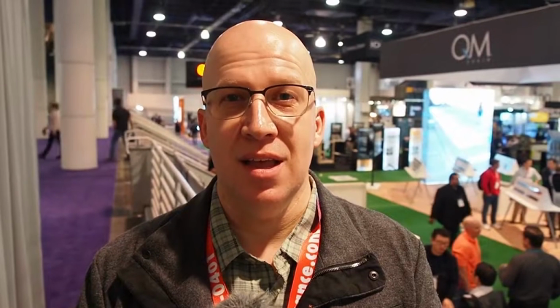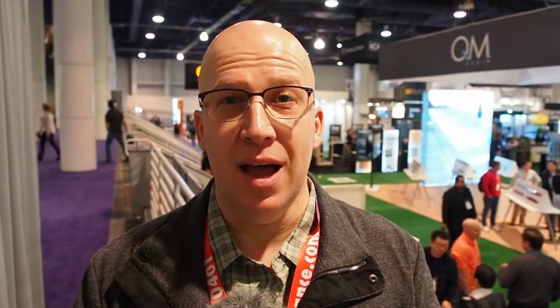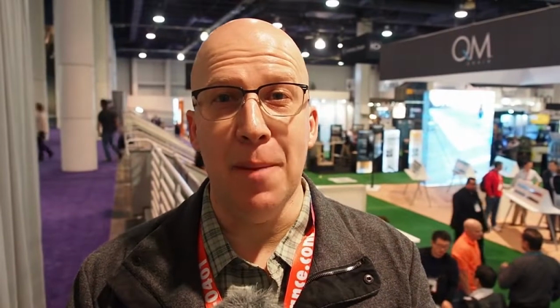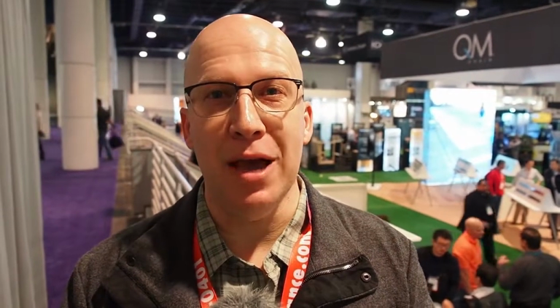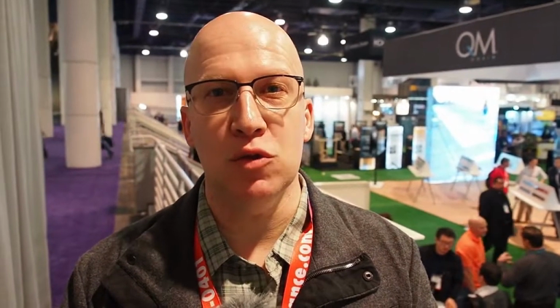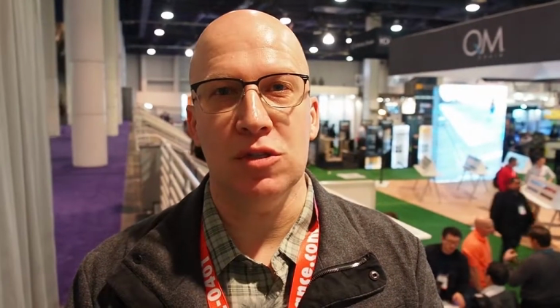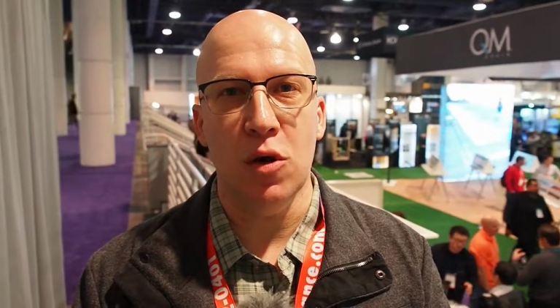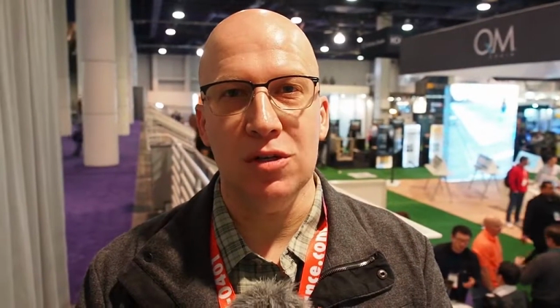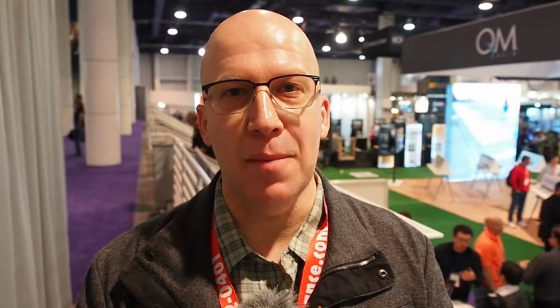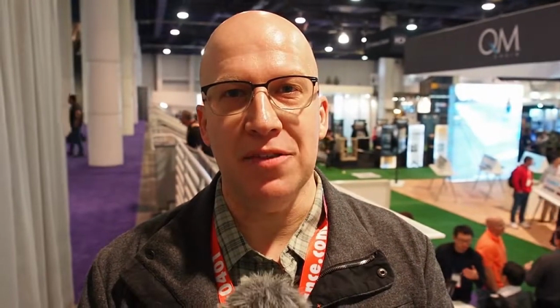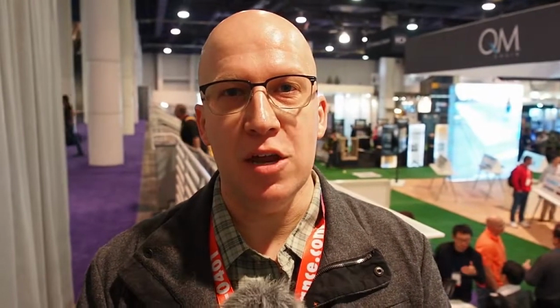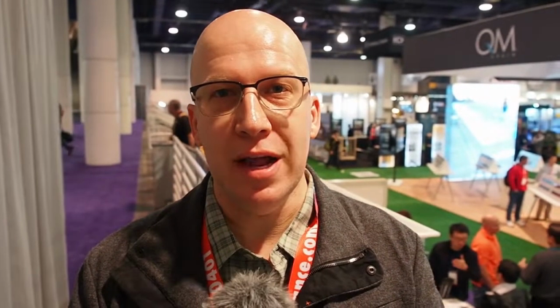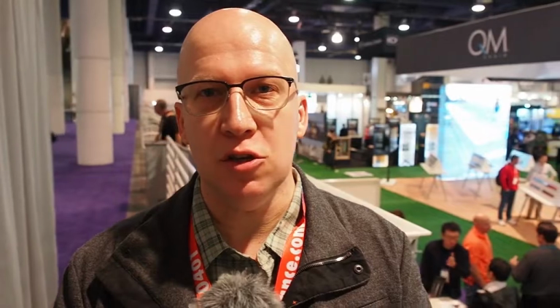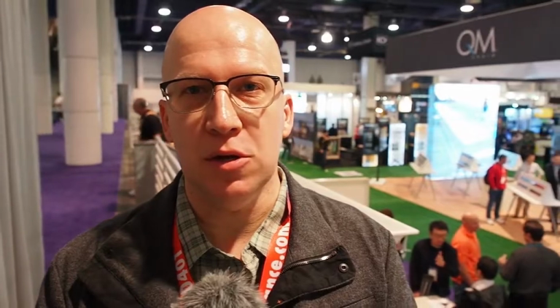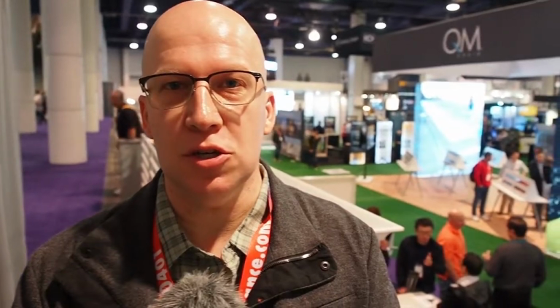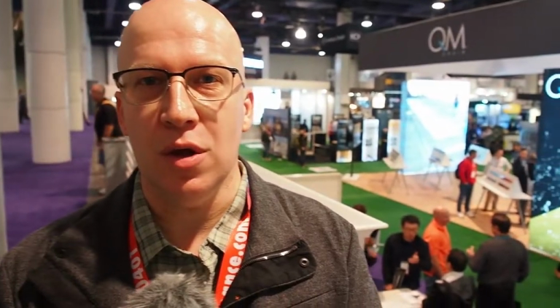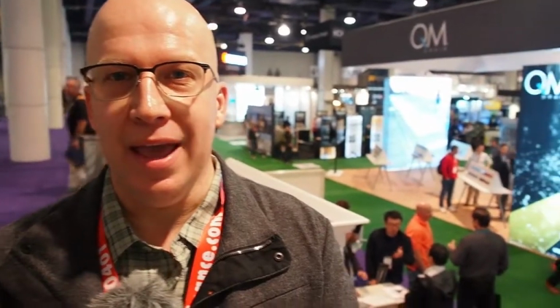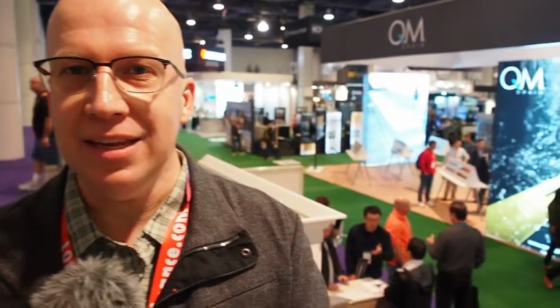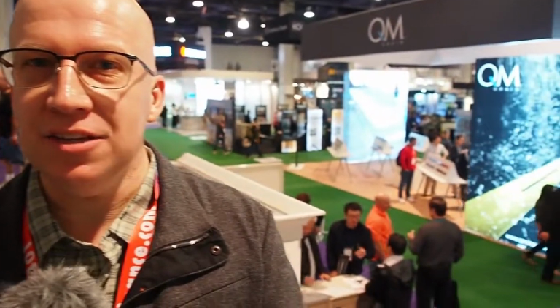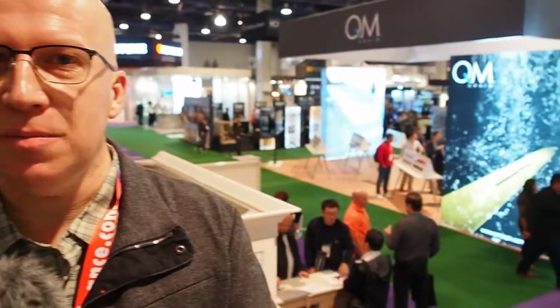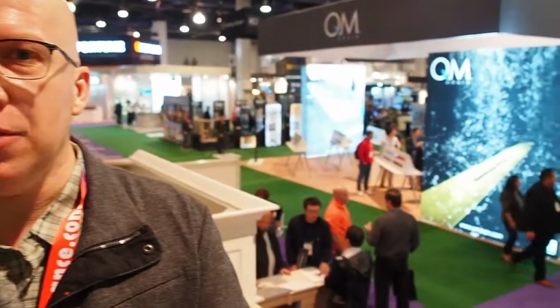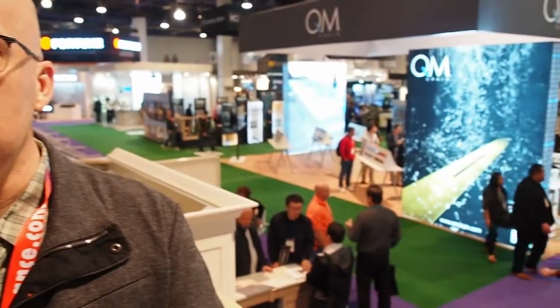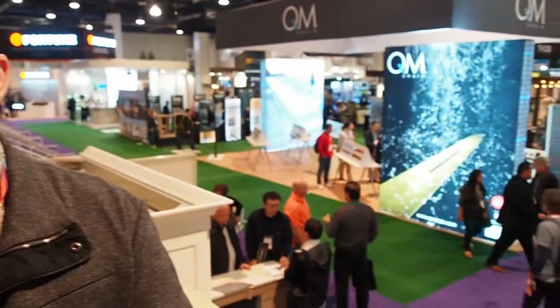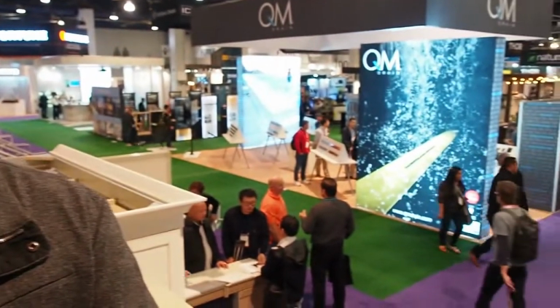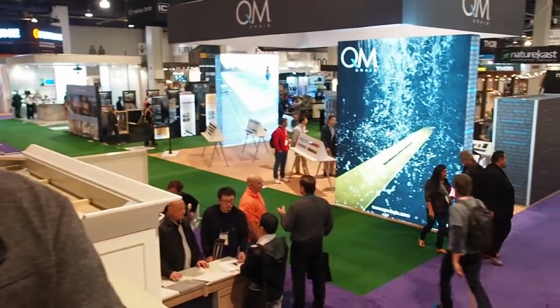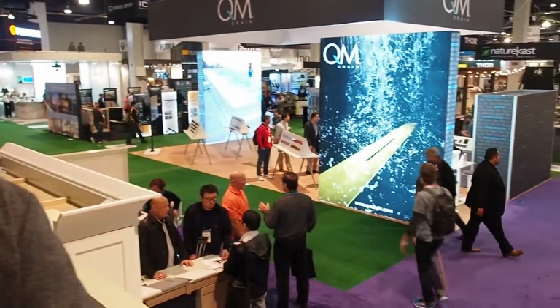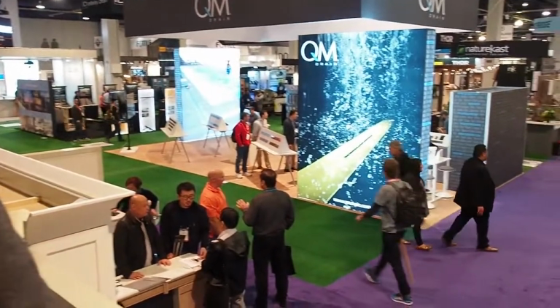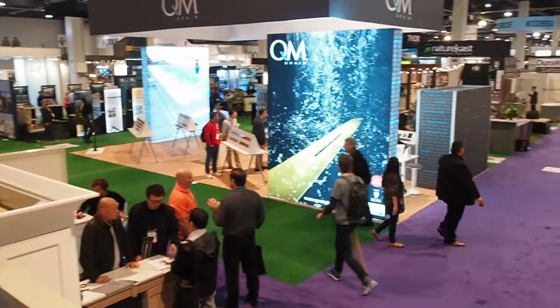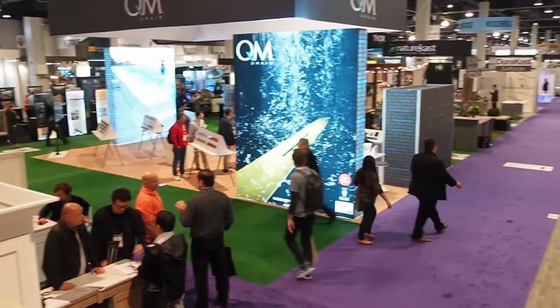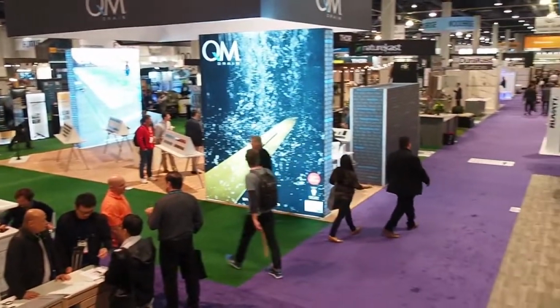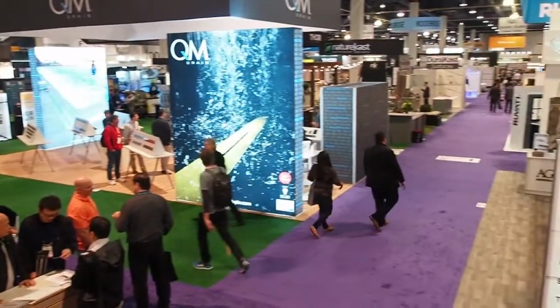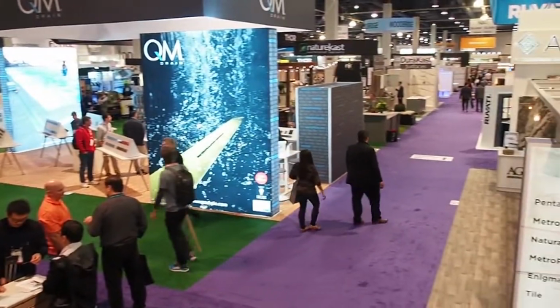Hi, I'm Matt Hoots with Sawhorse. I'm at the International Builder Show and Kitchen and Bathroom Show looking at what's hot for your home in 2020.